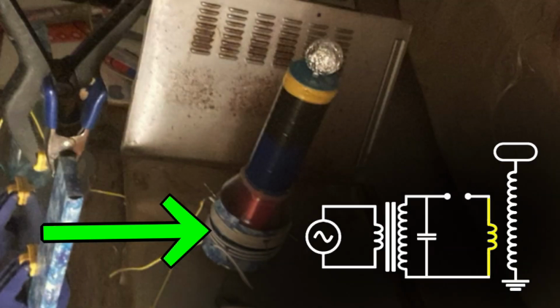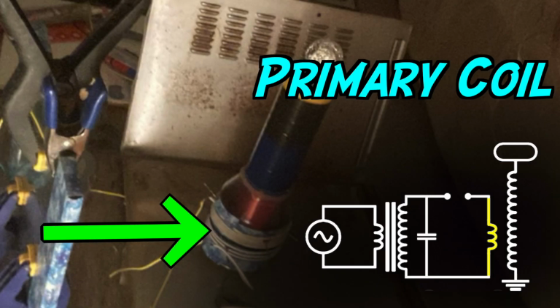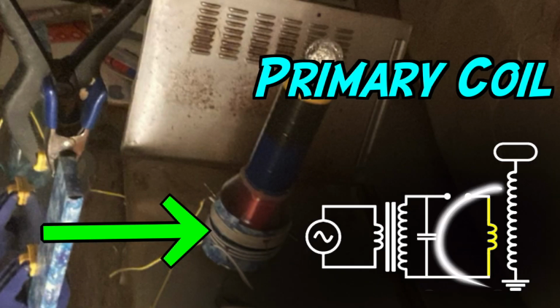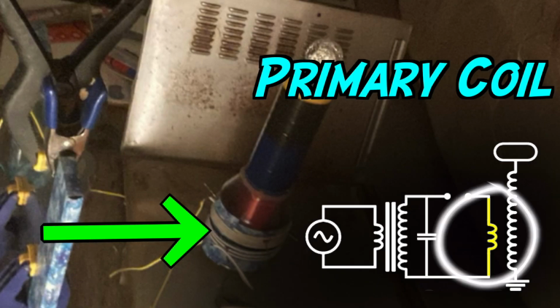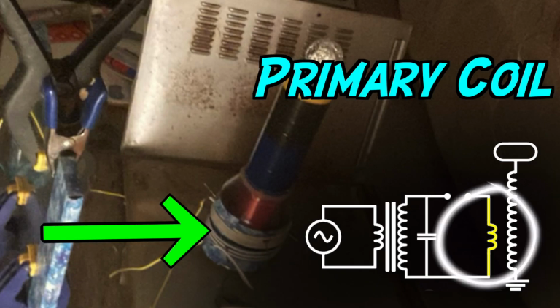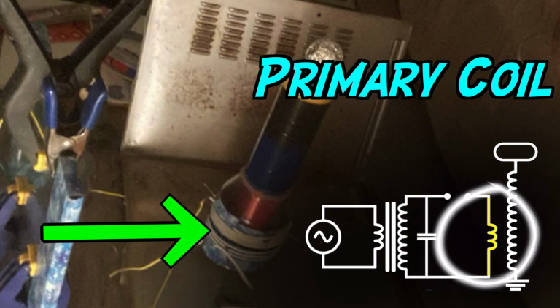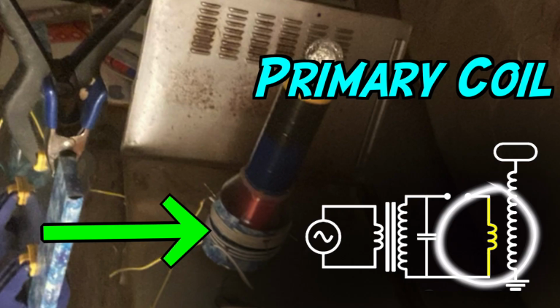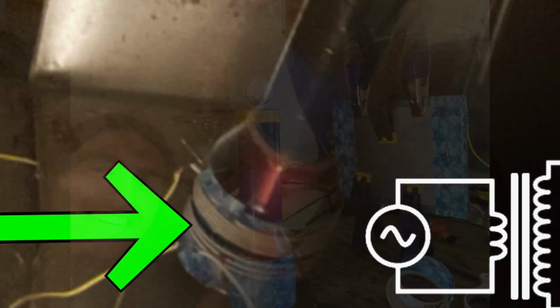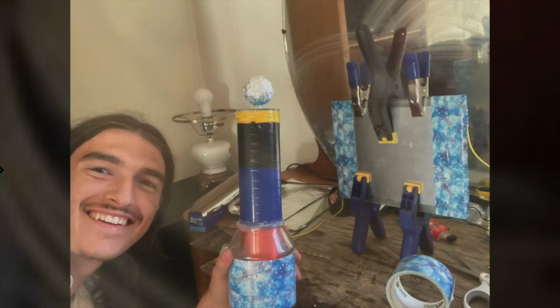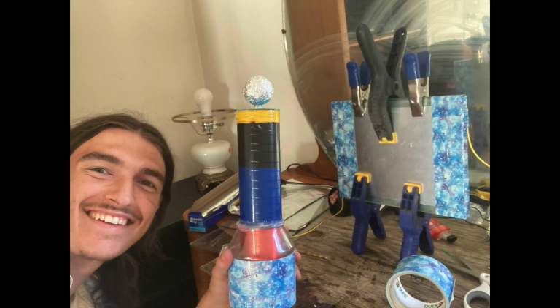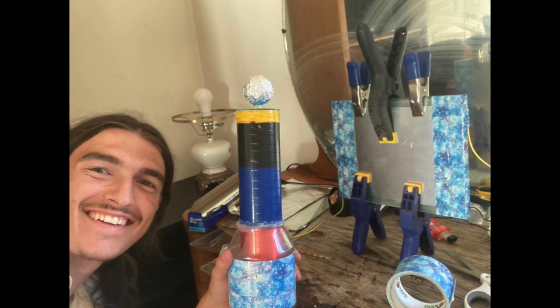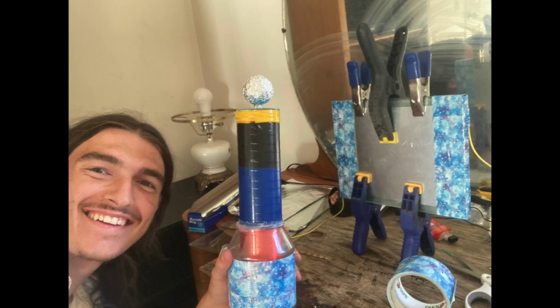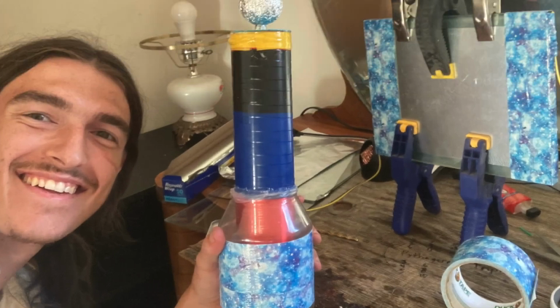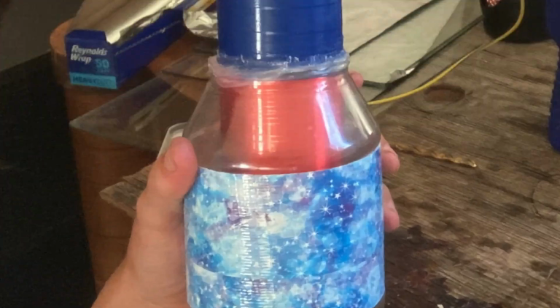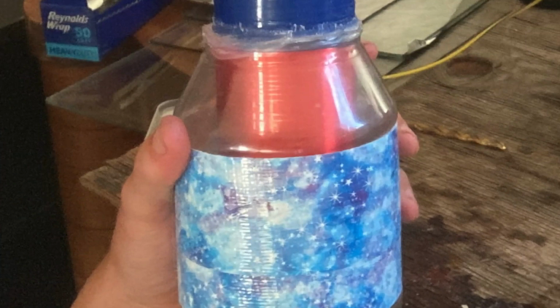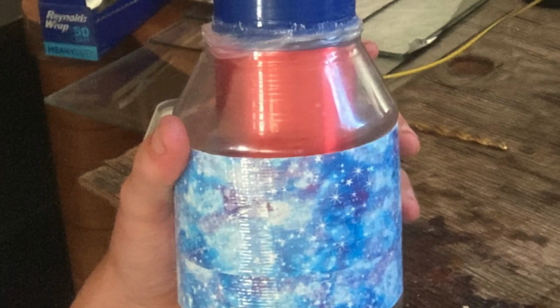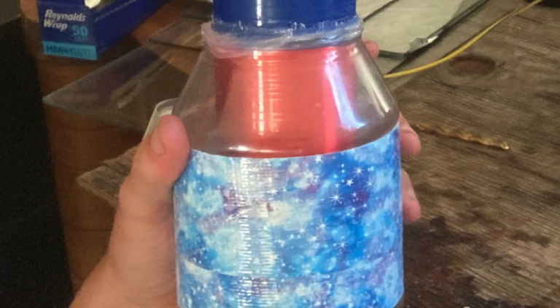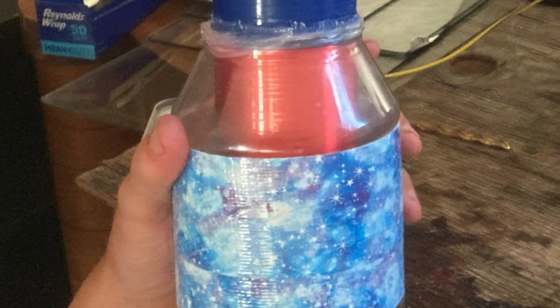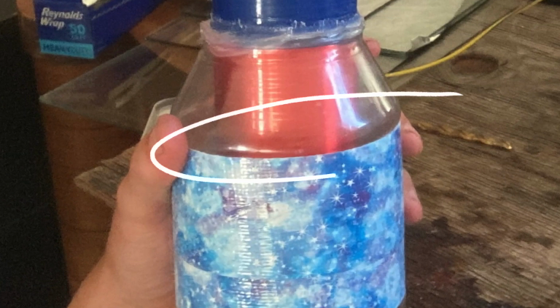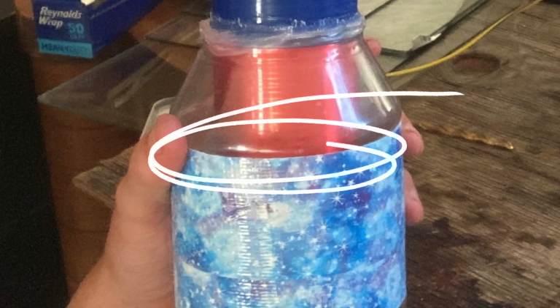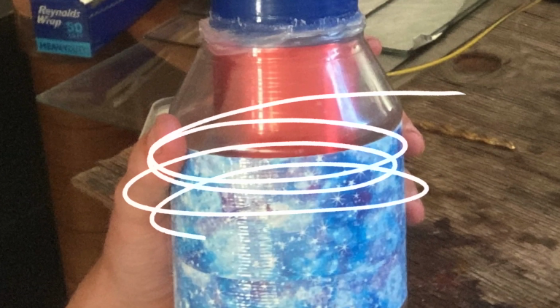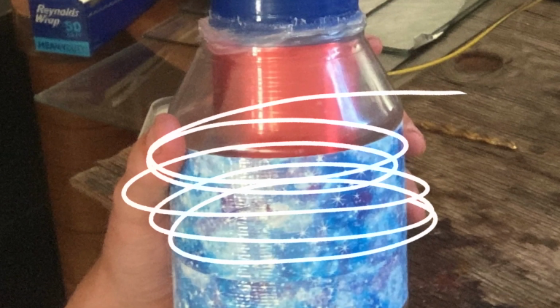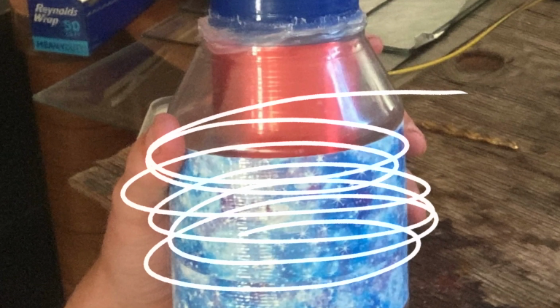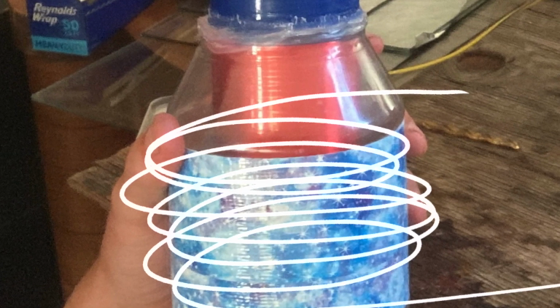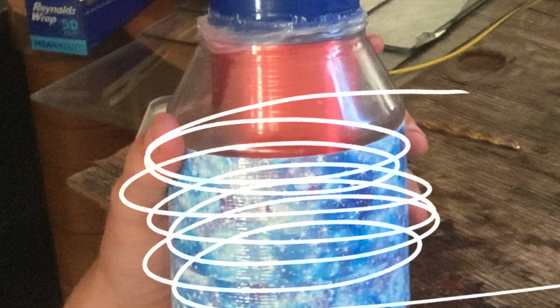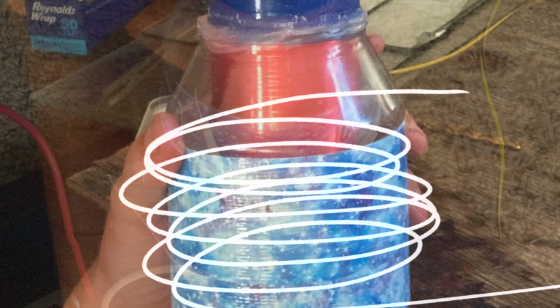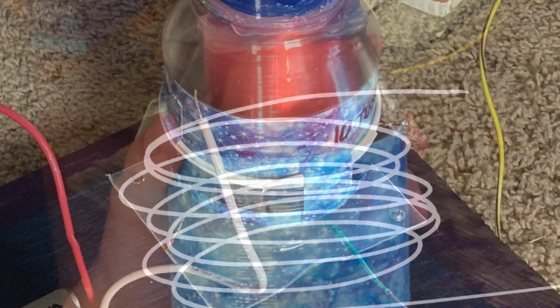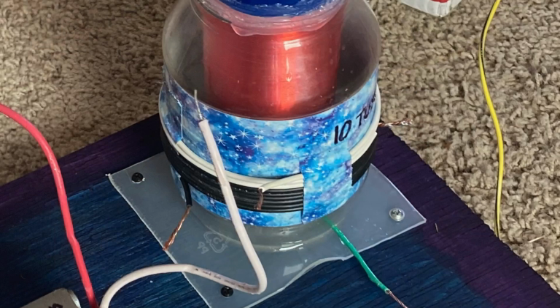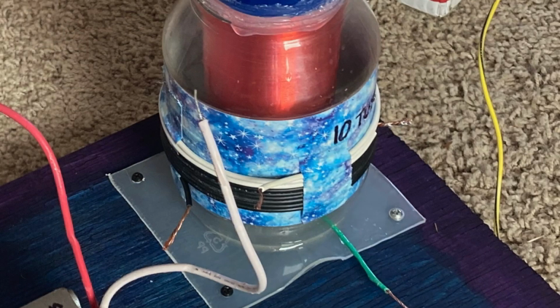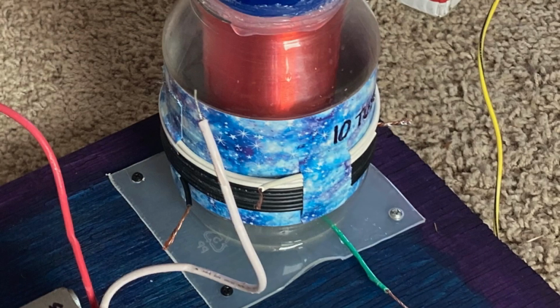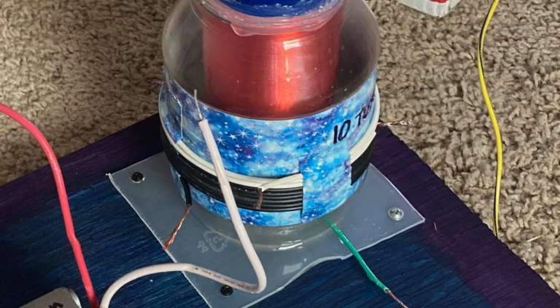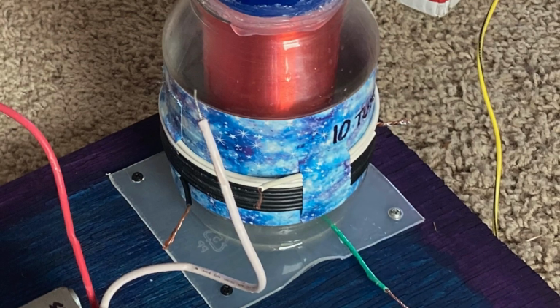Primary coil: I used a plastic food jar as a frame to hold the primary coil wire — 9 turns of 10-gauge insulated solid copper wire.